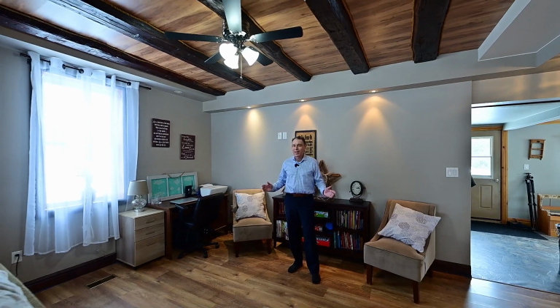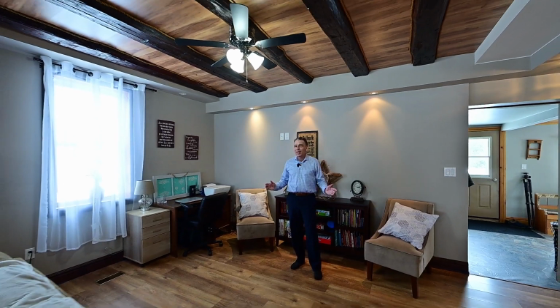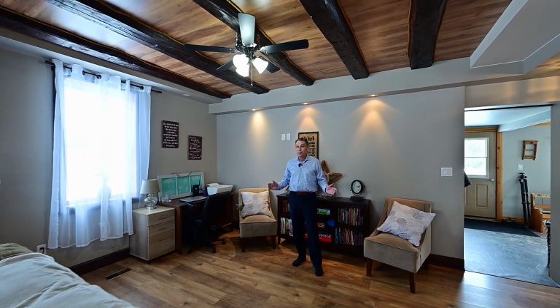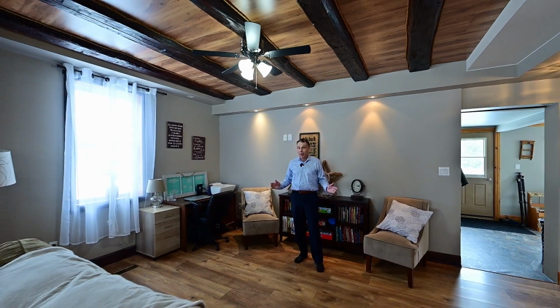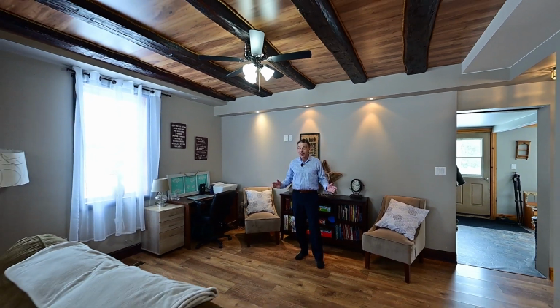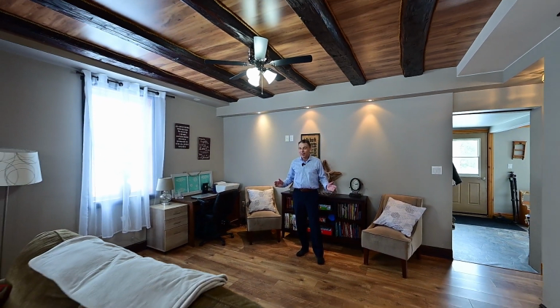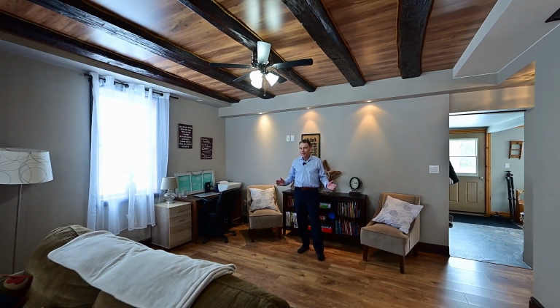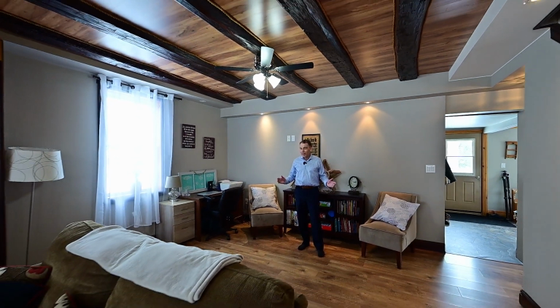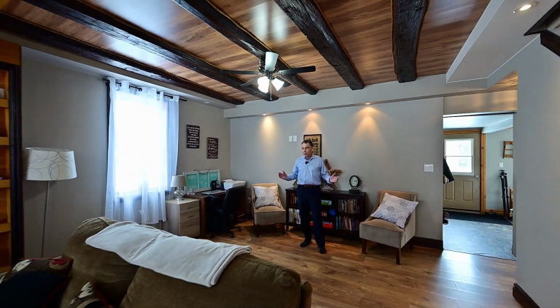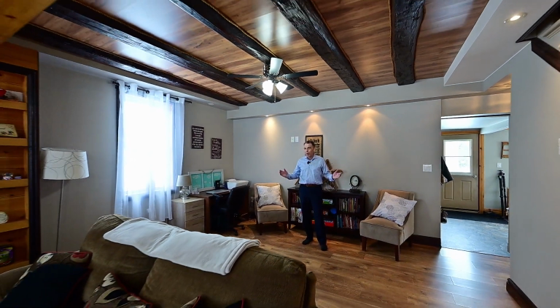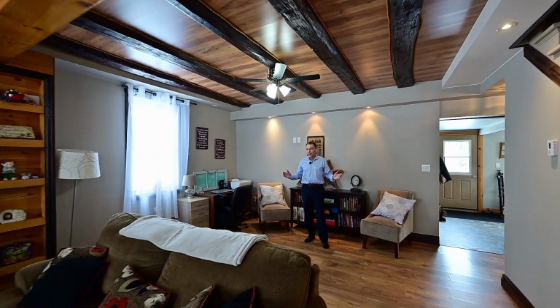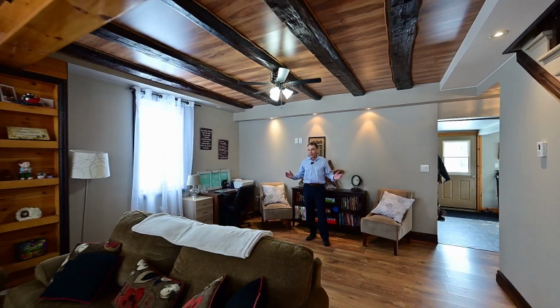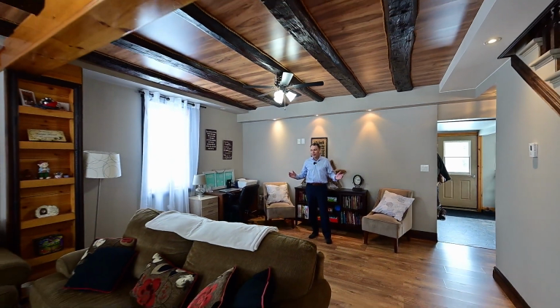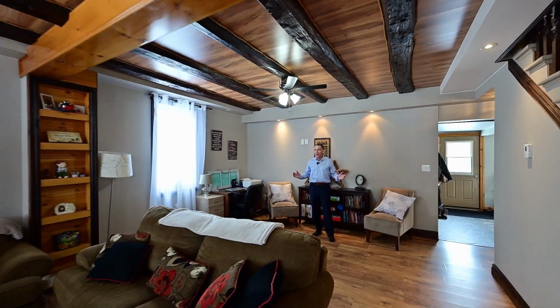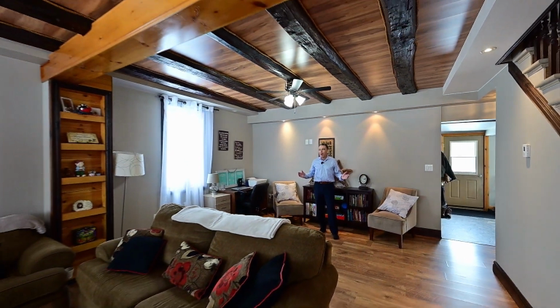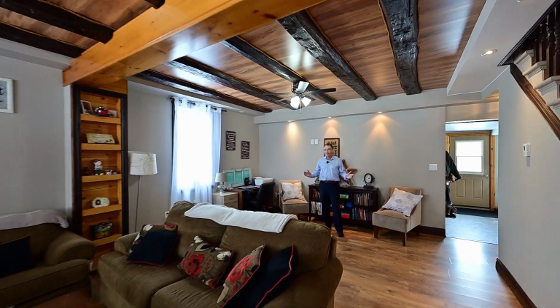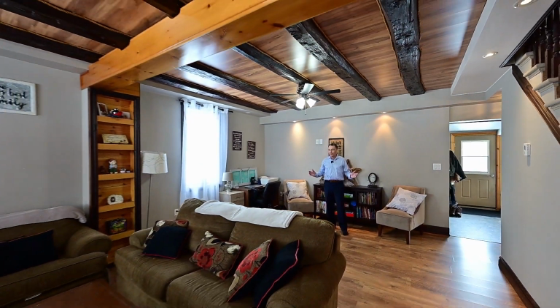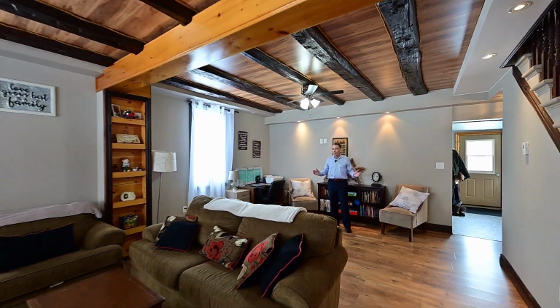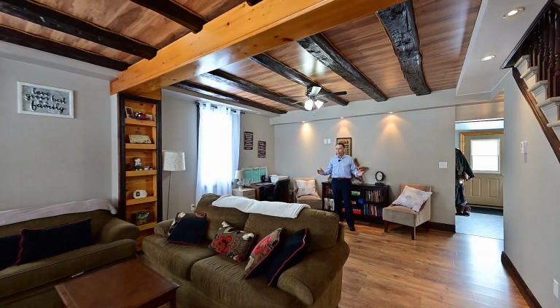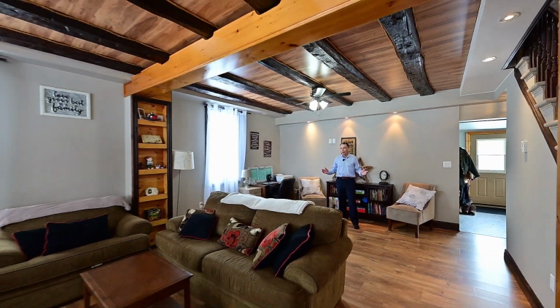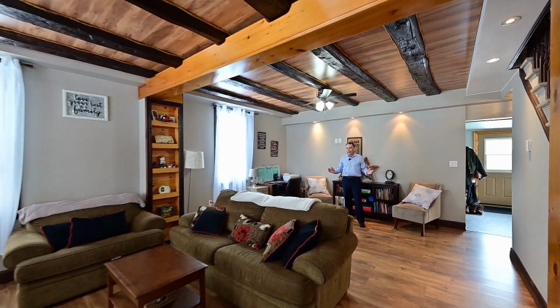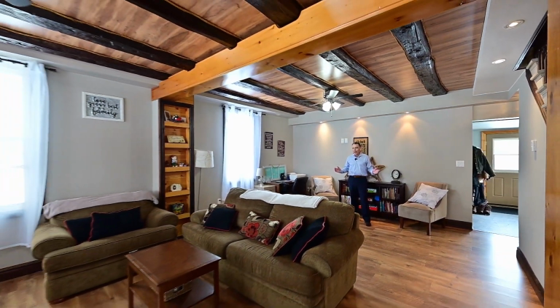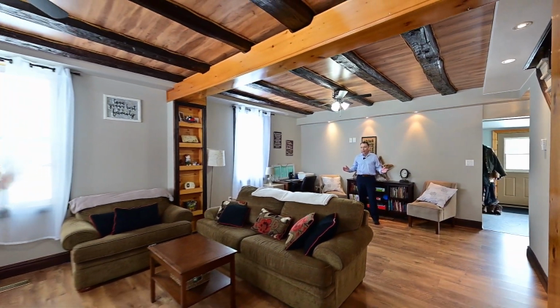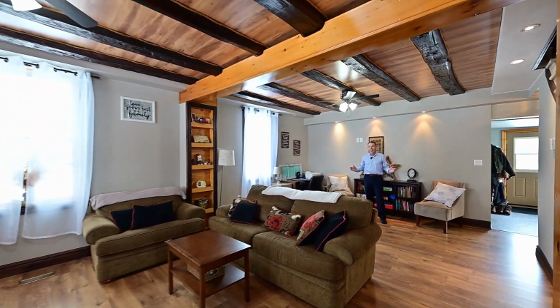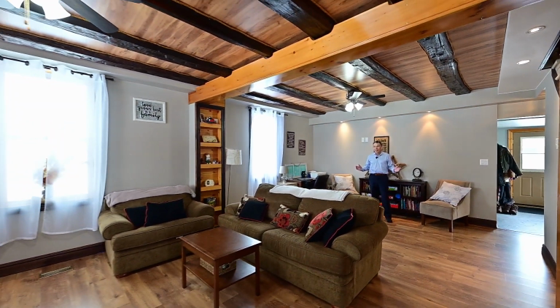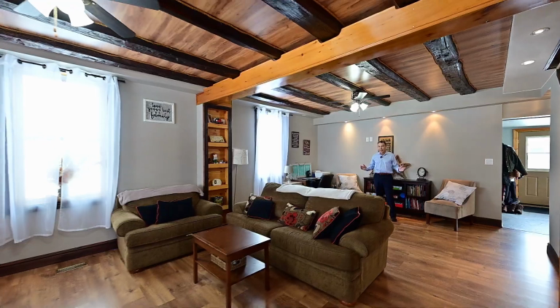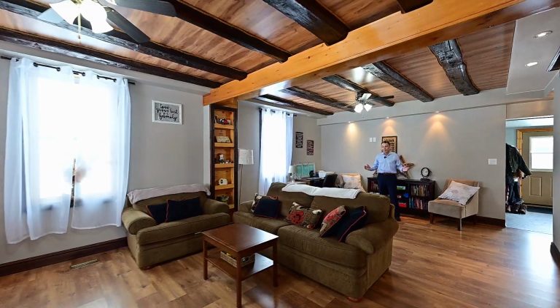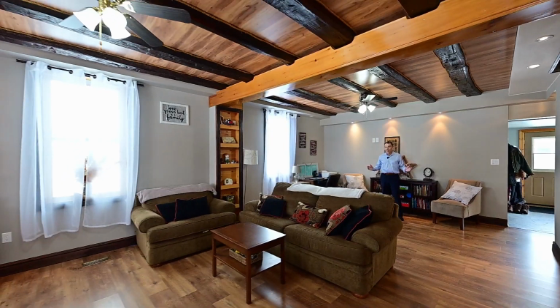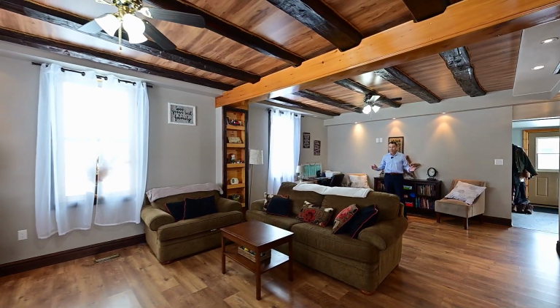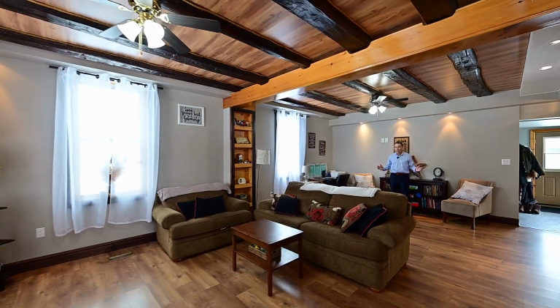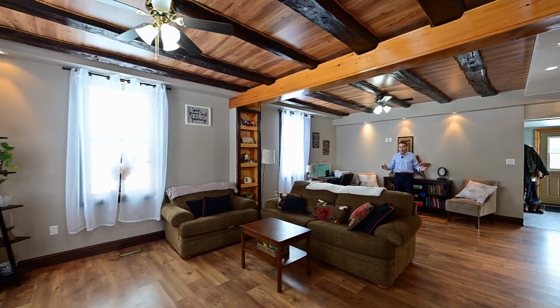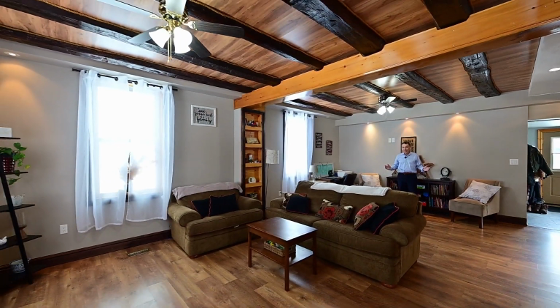It's big, it's bright, and my feet feel warm right now, thanks to the in-floor heating.